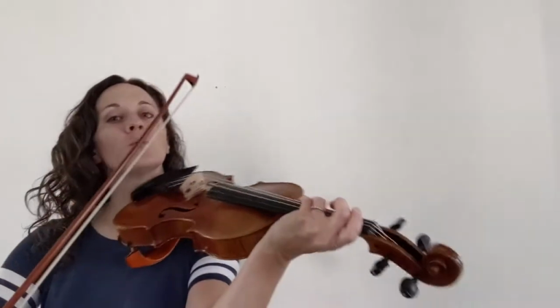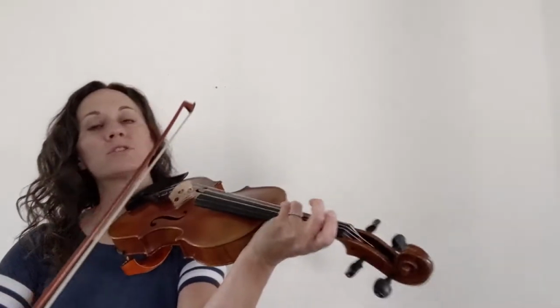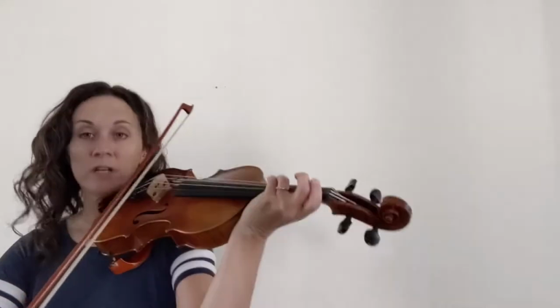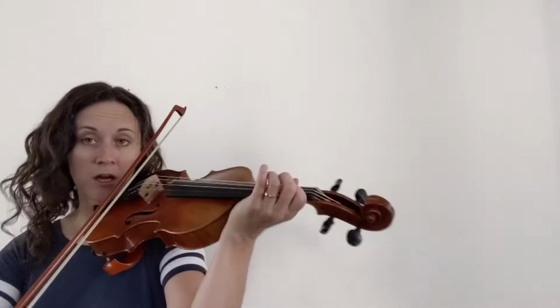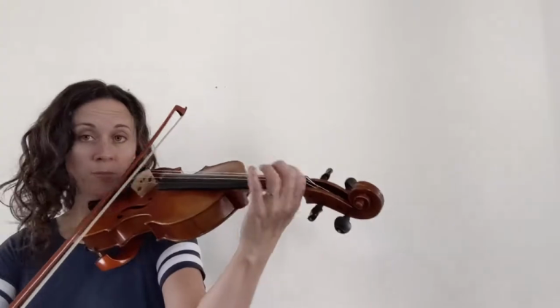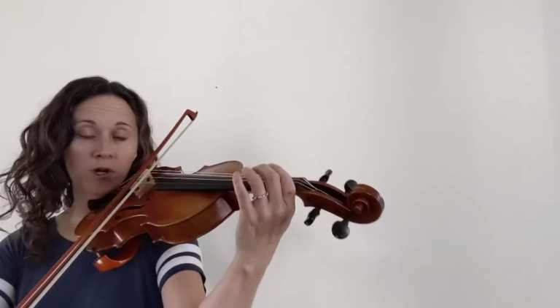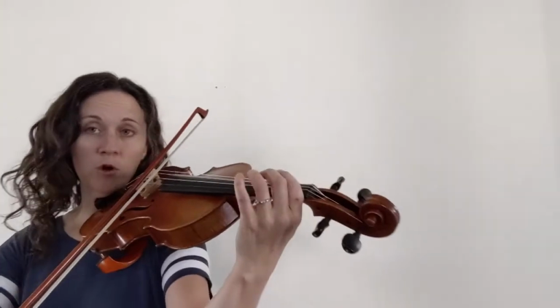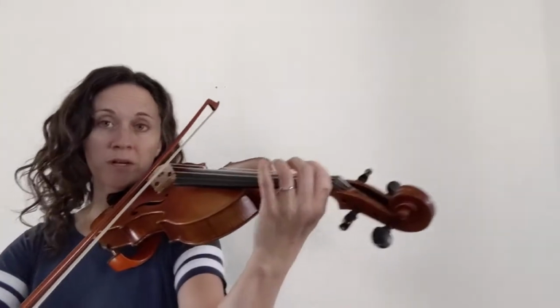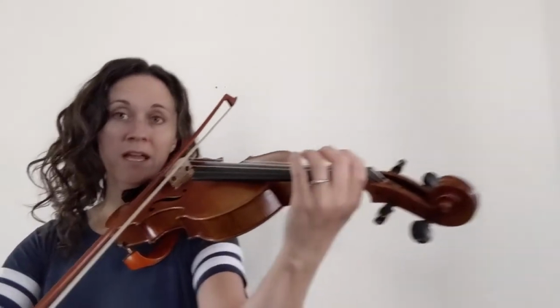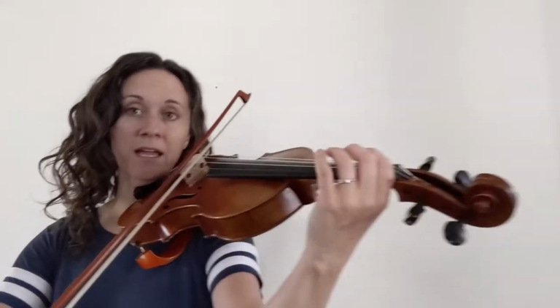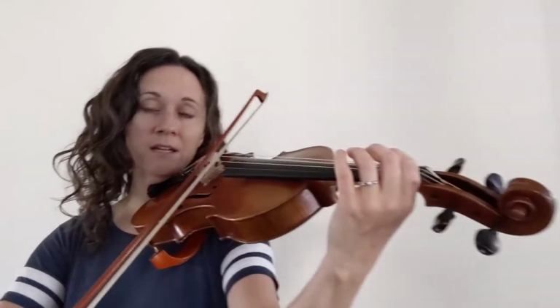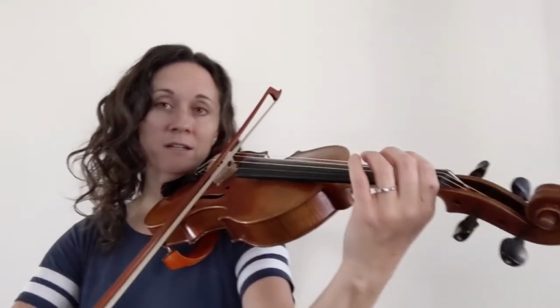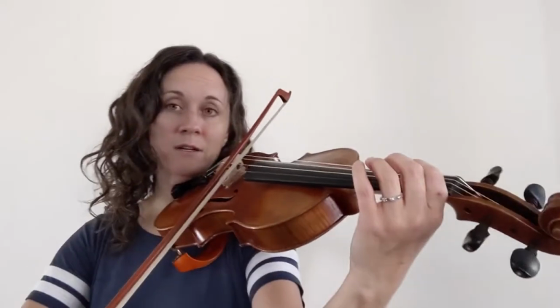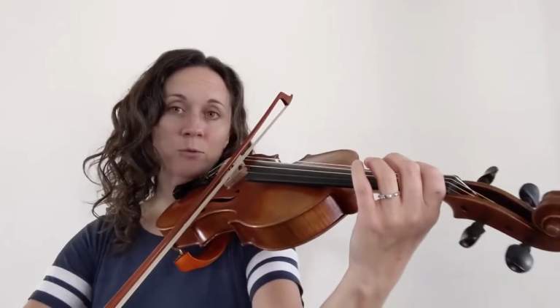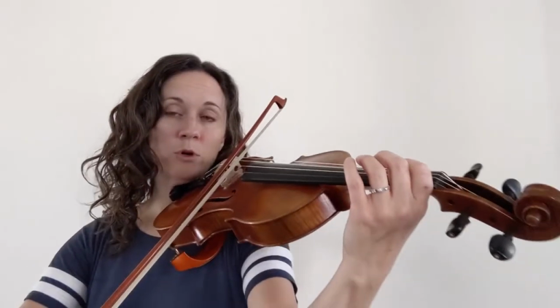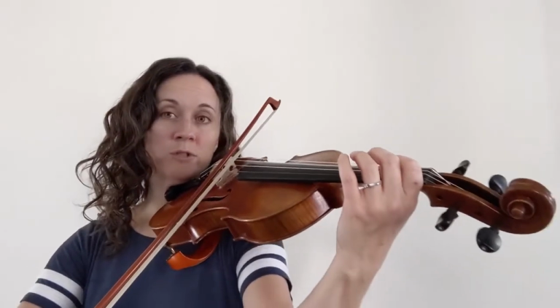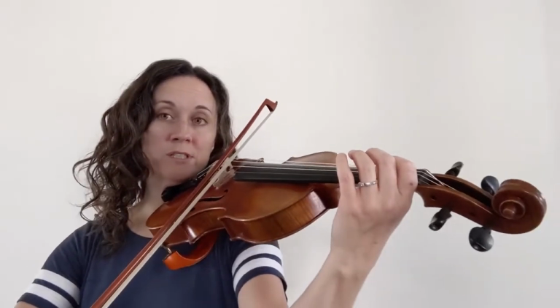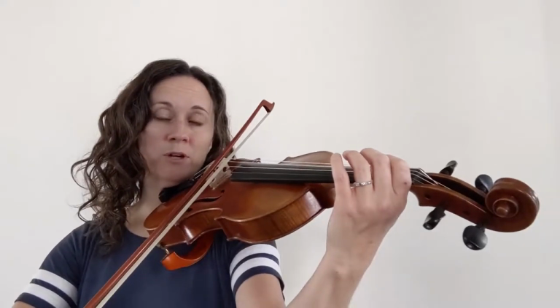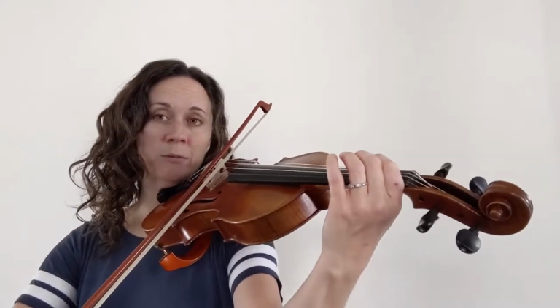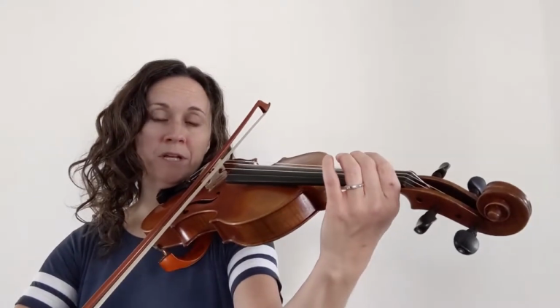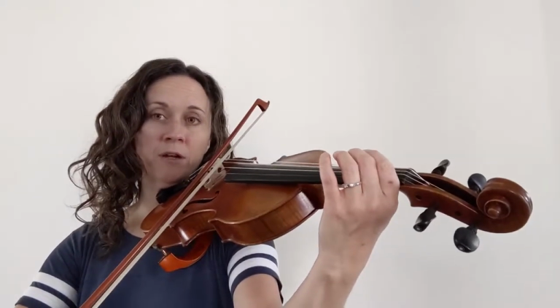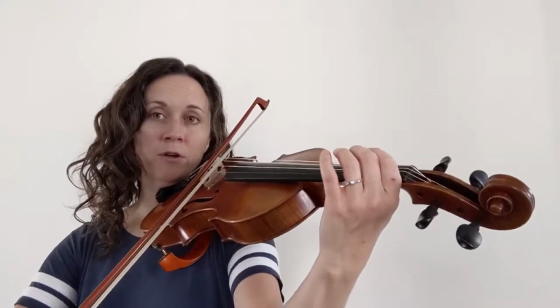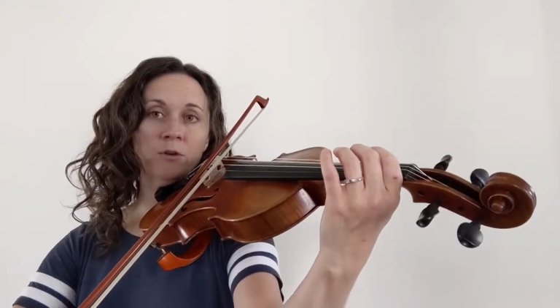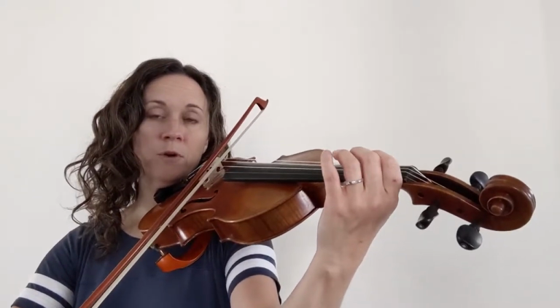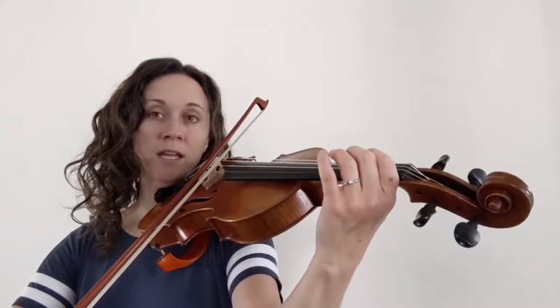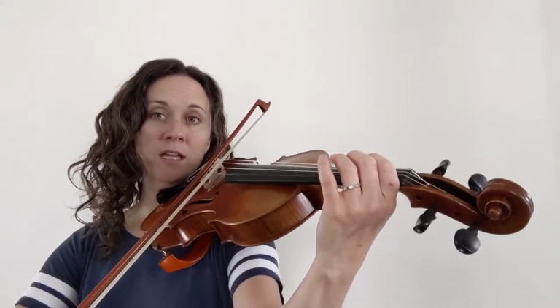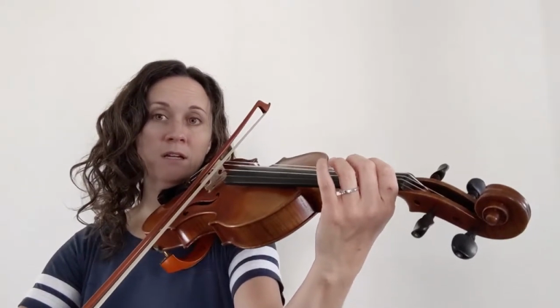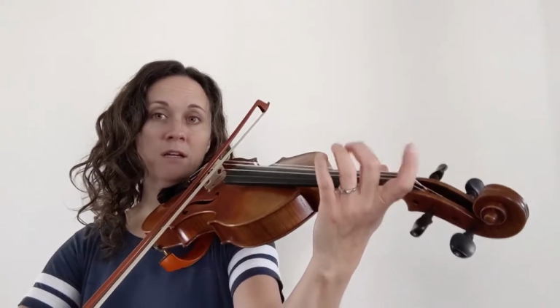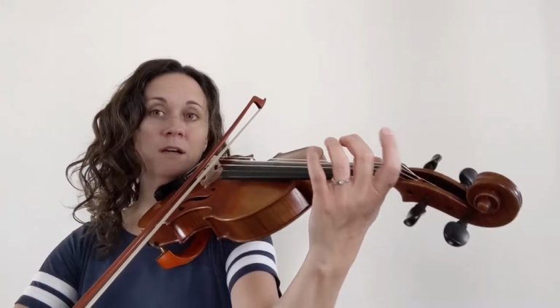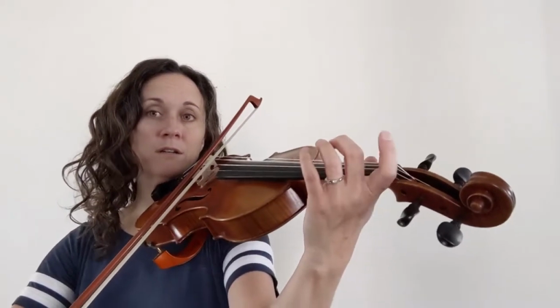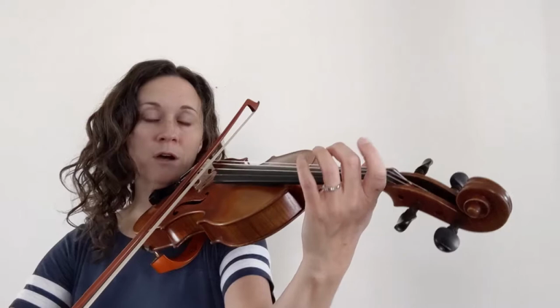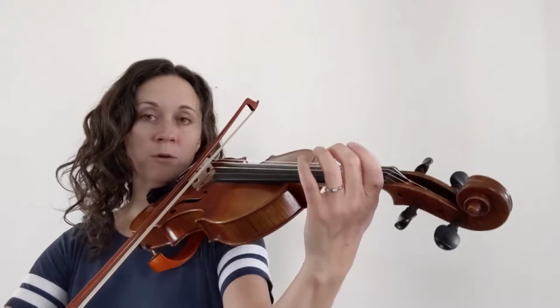We're starting up bow on open A. We'll go real slow here in the beginning. Ready? Go.